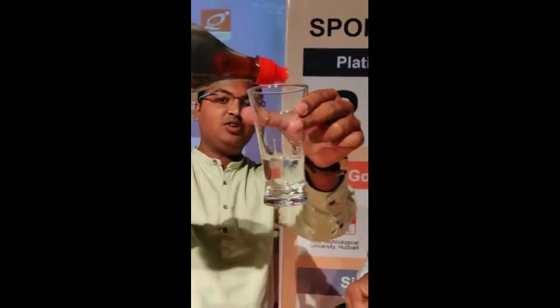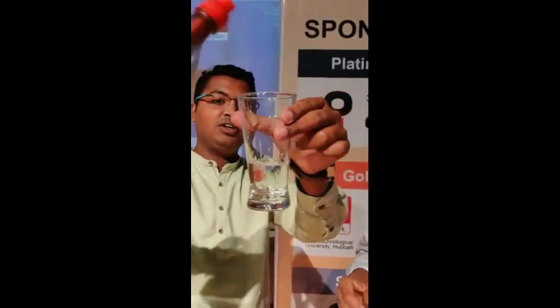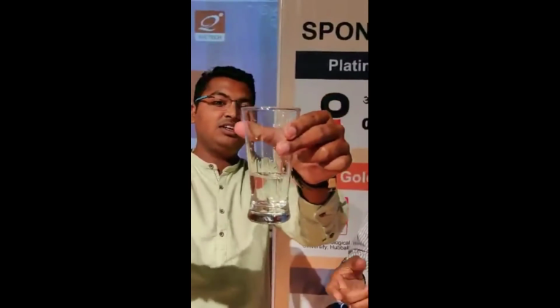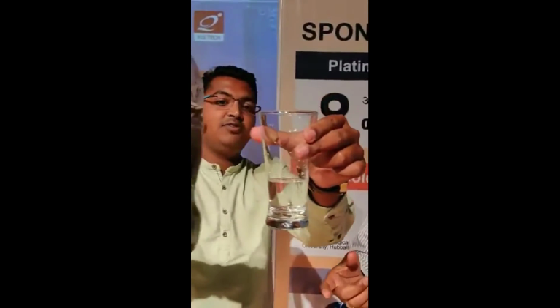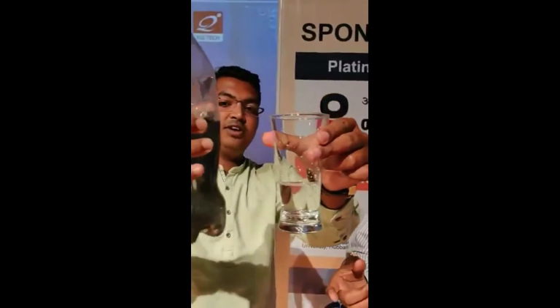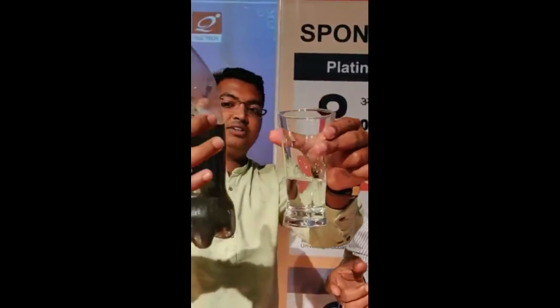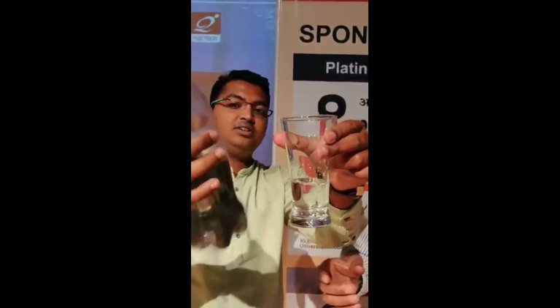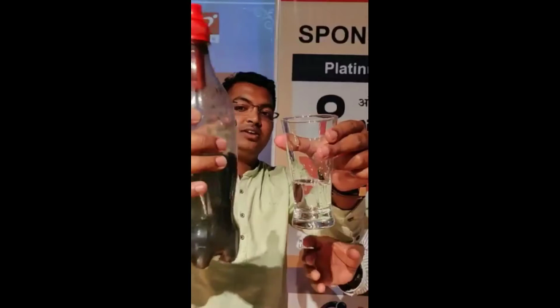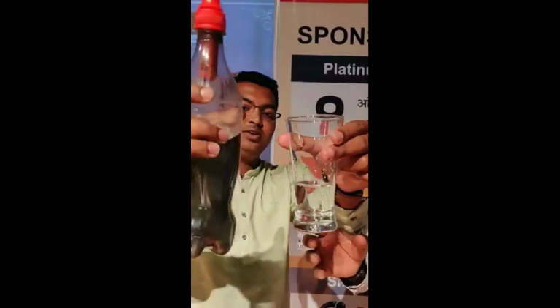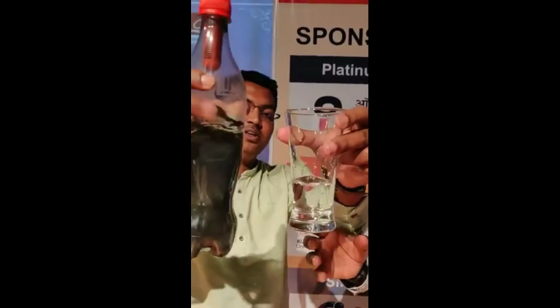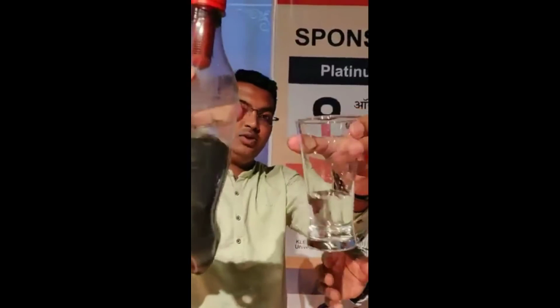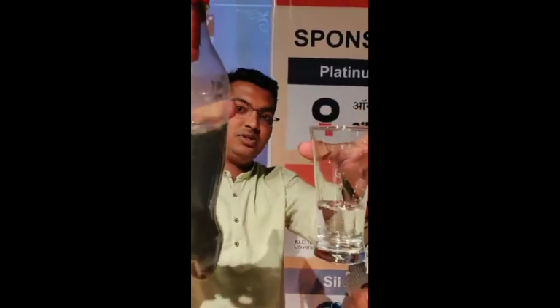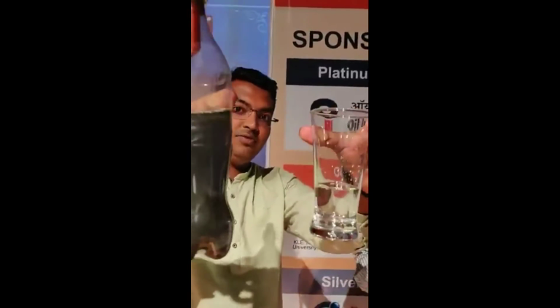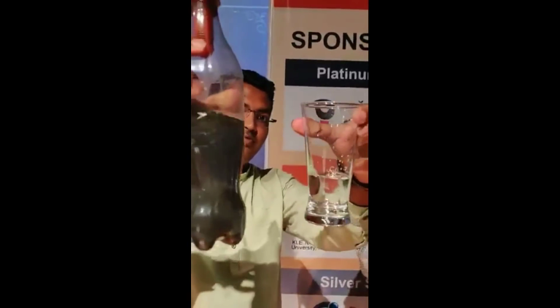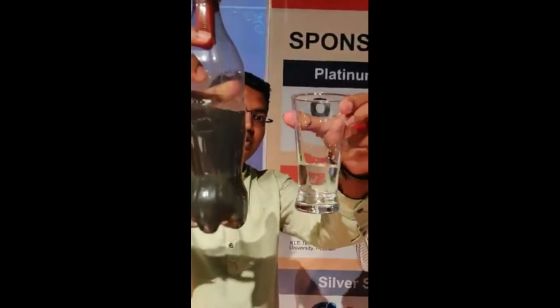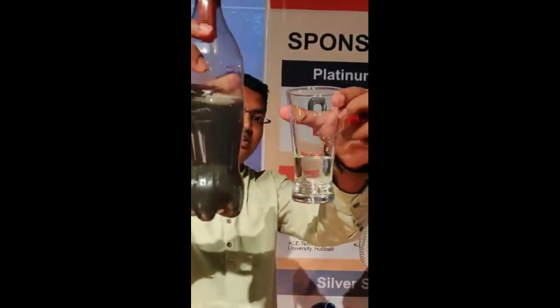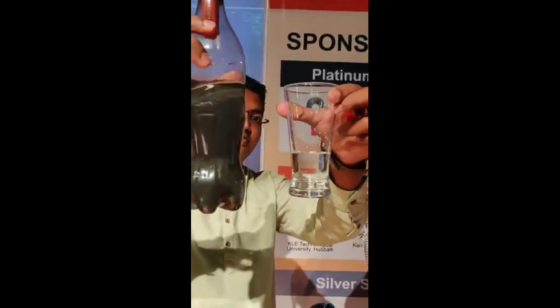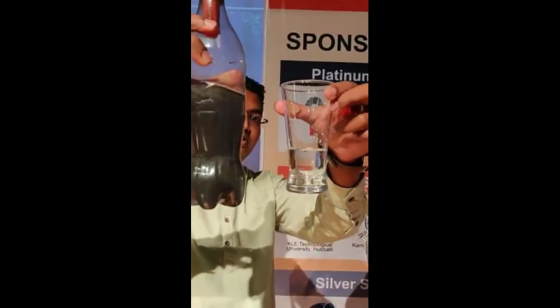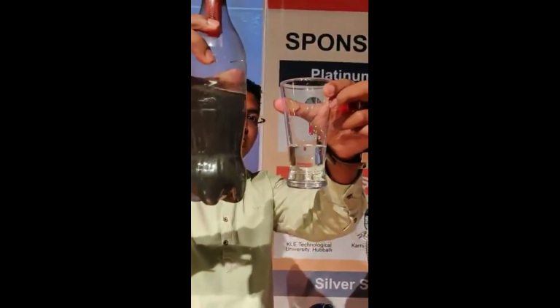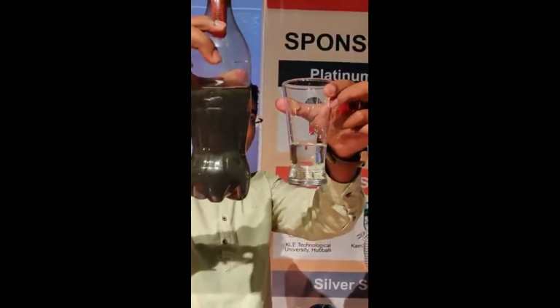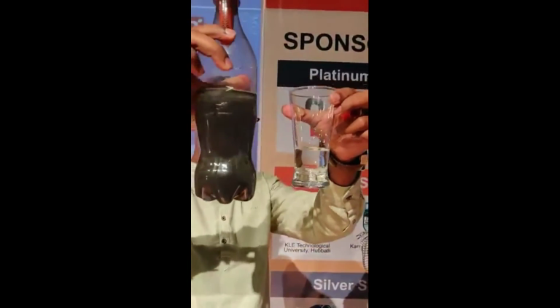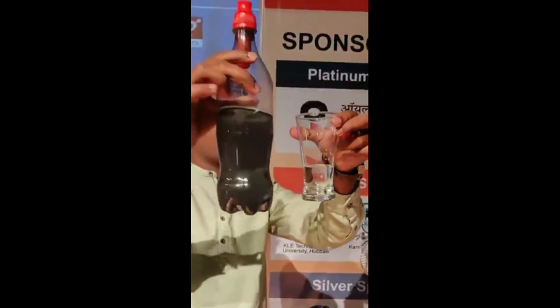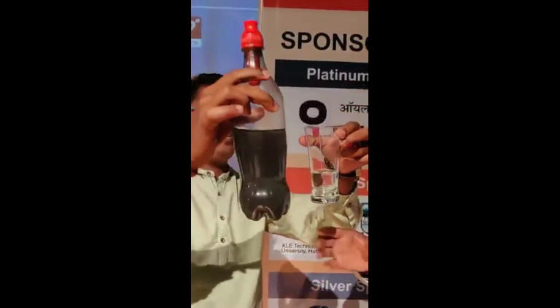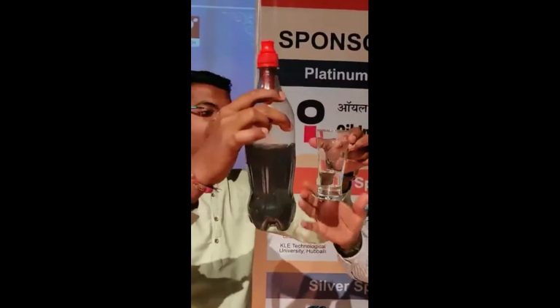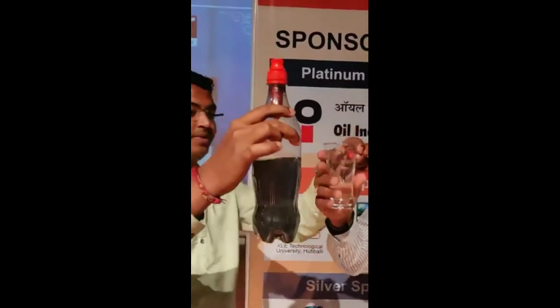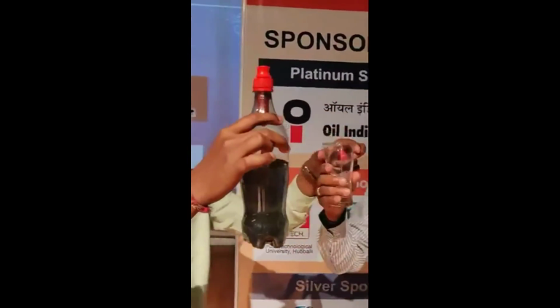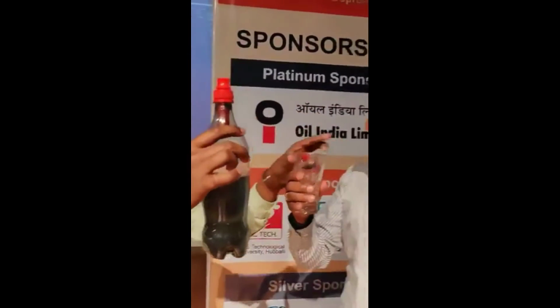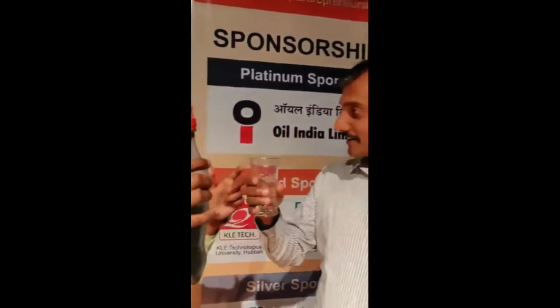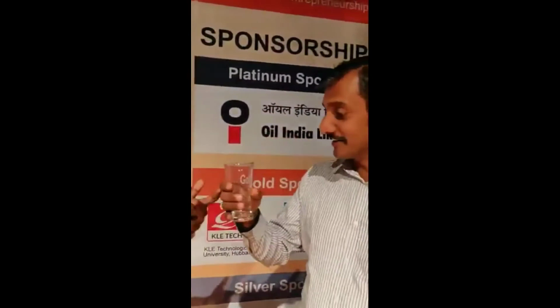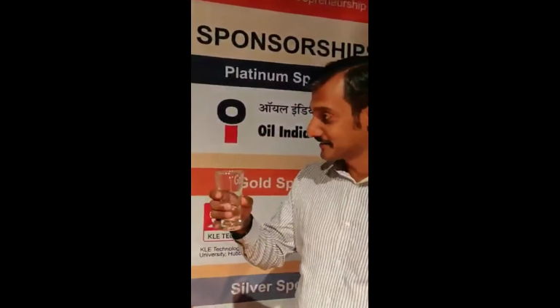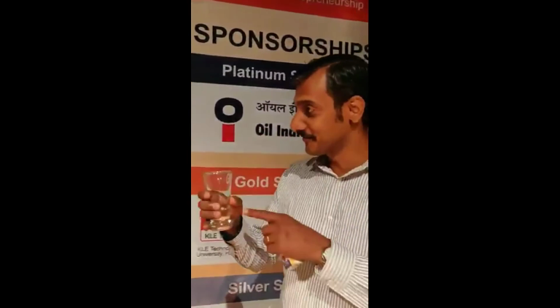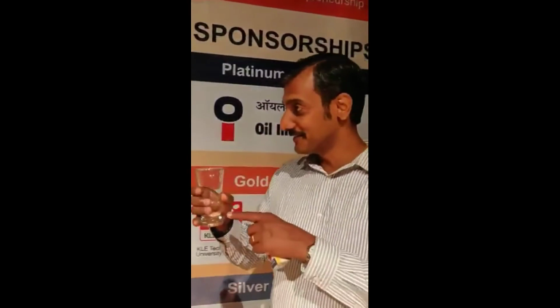You can see the difference. I can really drink it — it is safe.